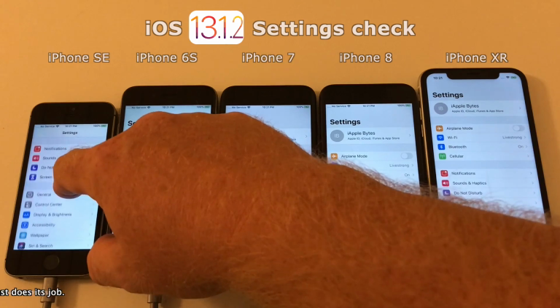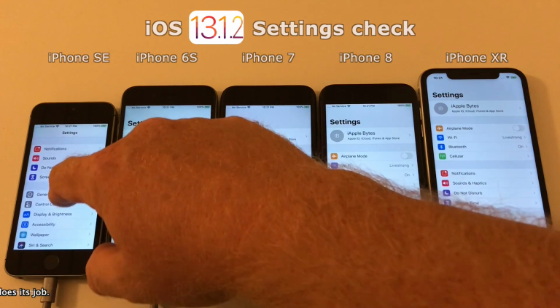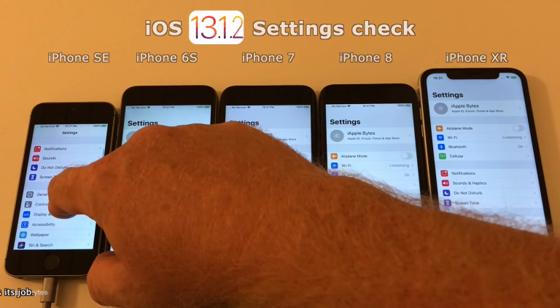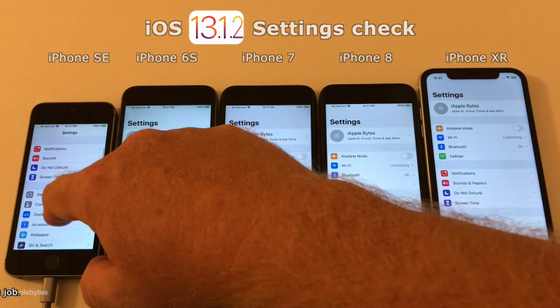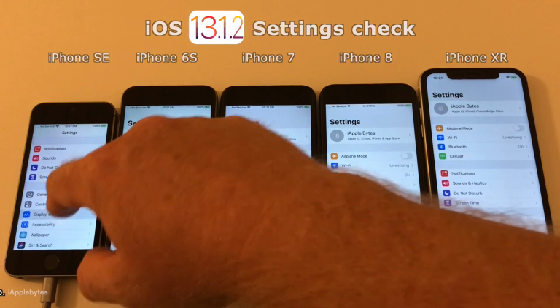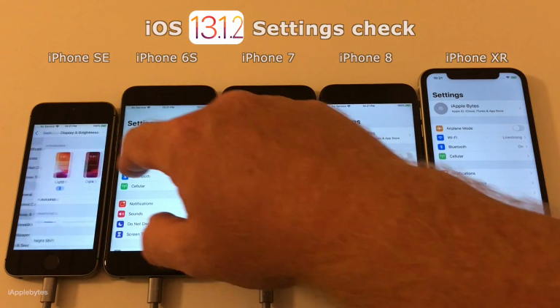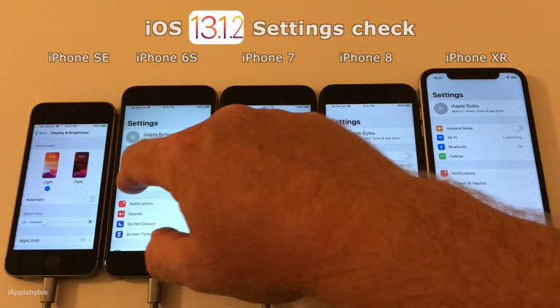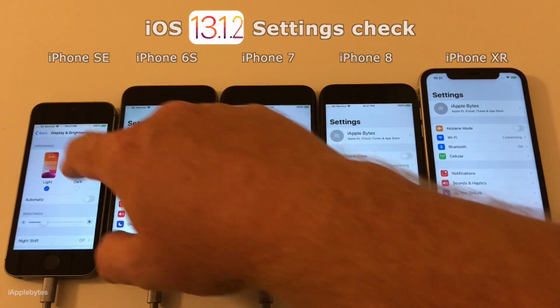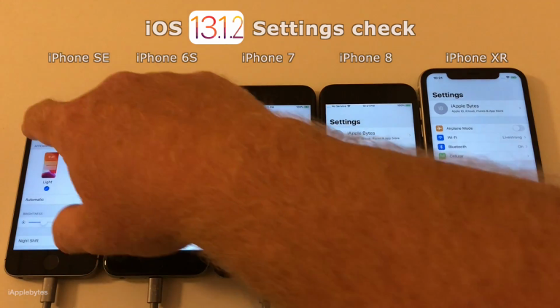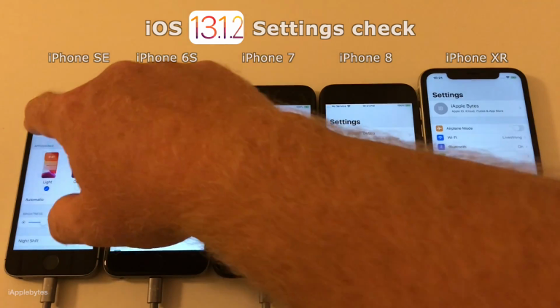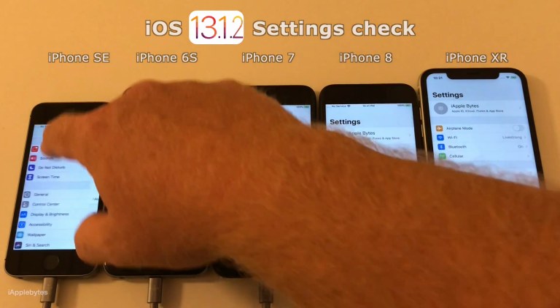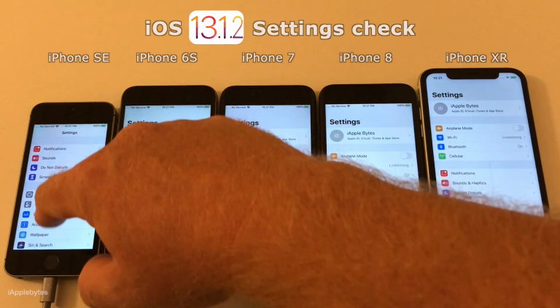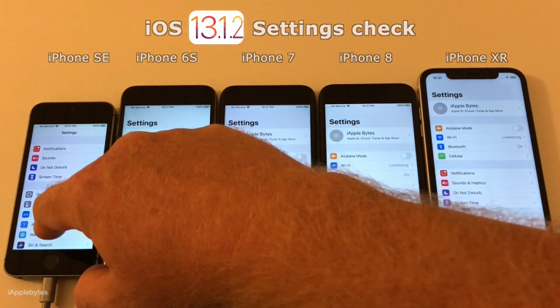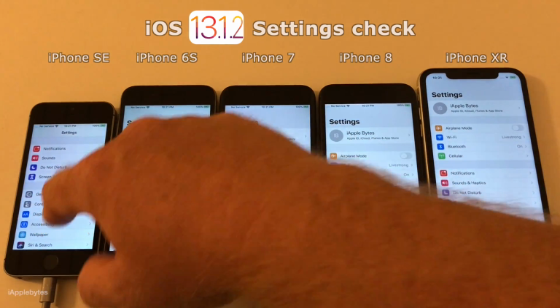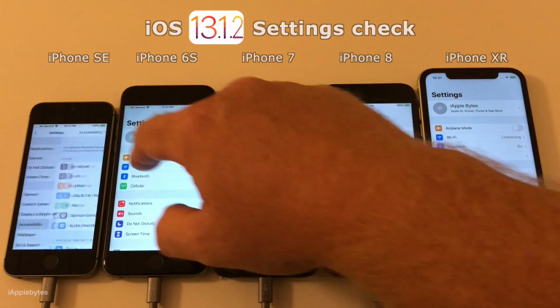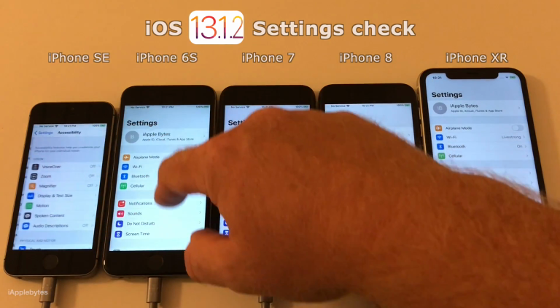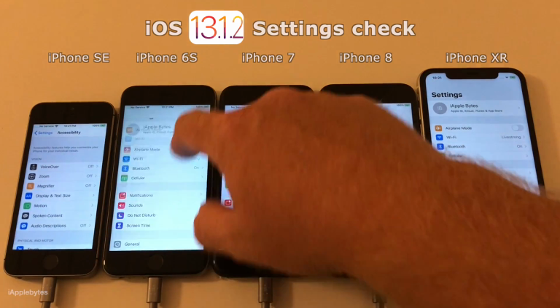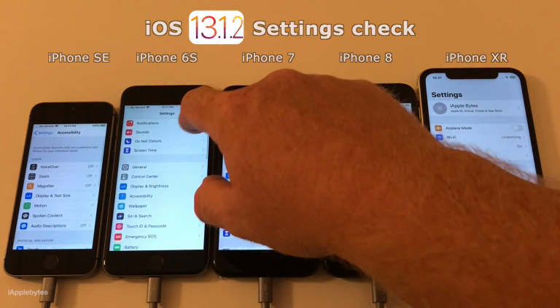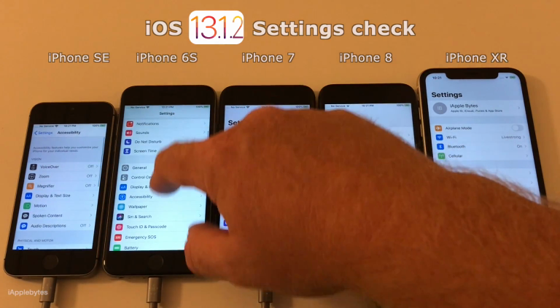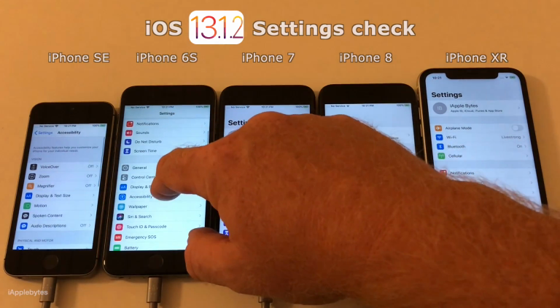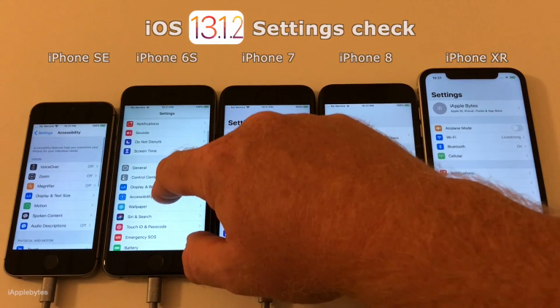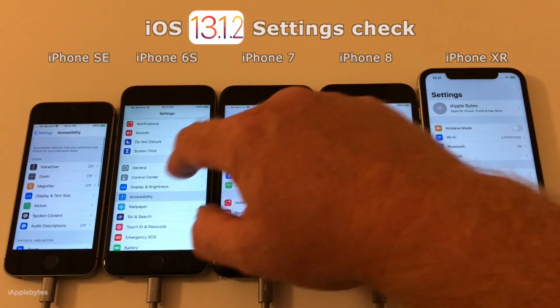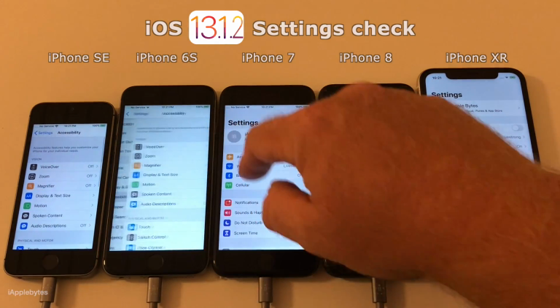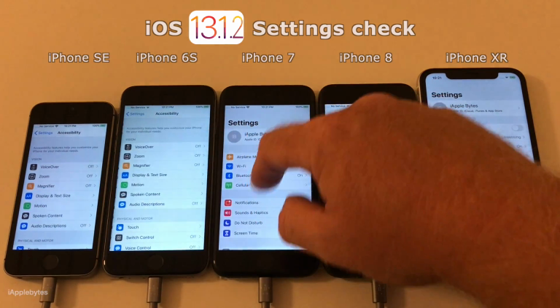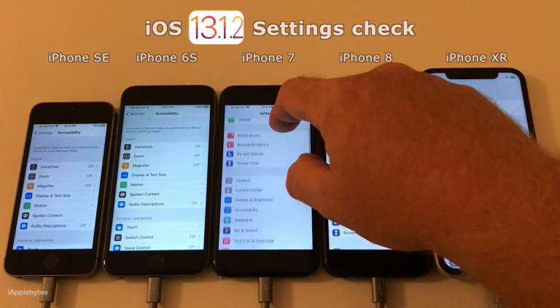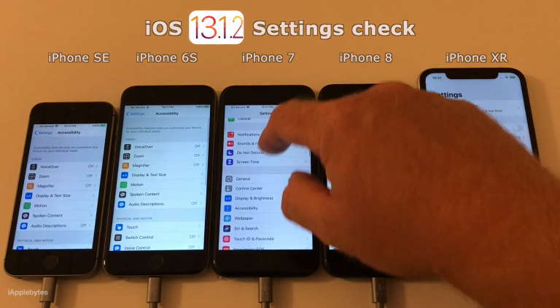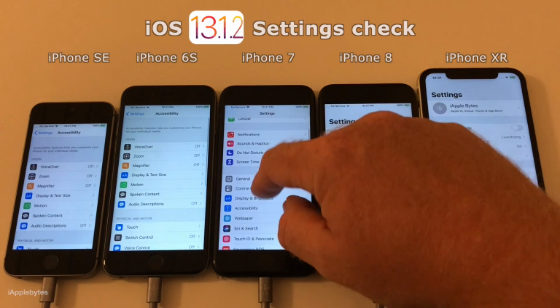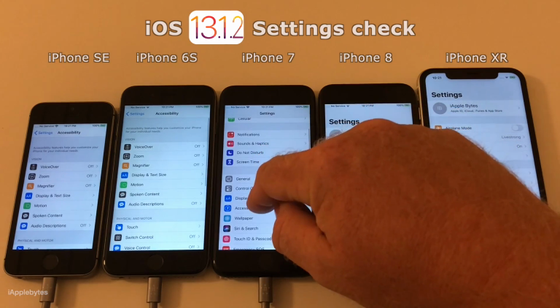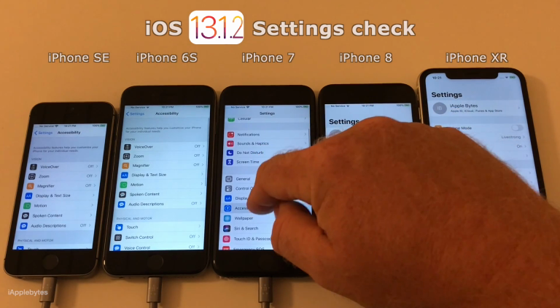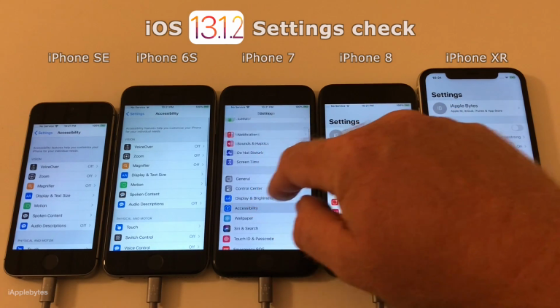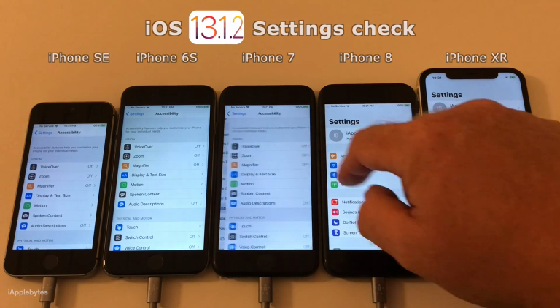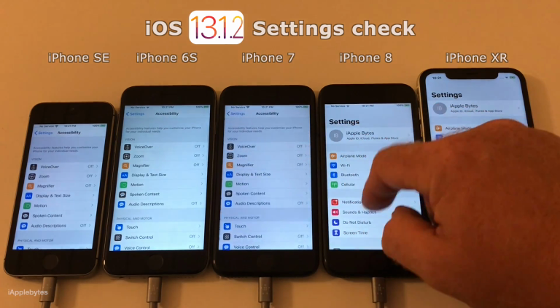So hang in there and watch me do all the settings, or you can skip to 2 minutes and 20 seconds where the Geekbench test will start.